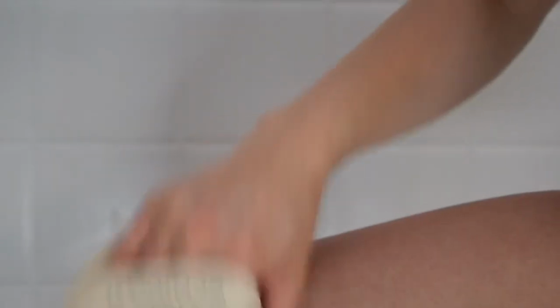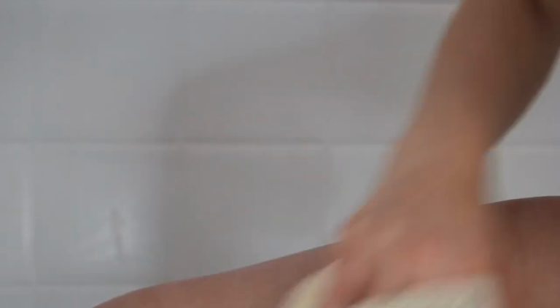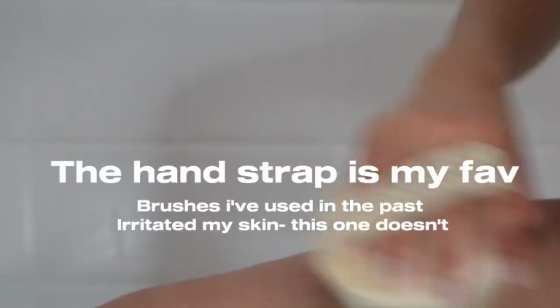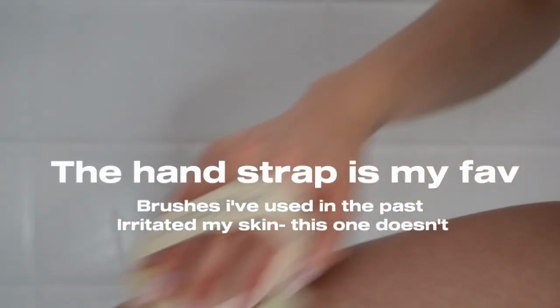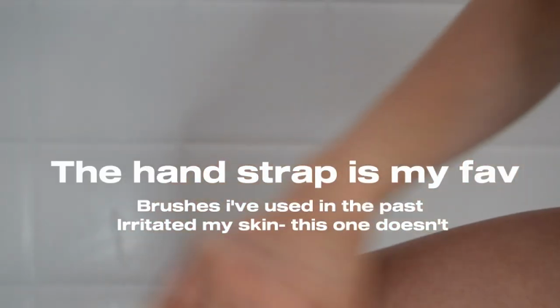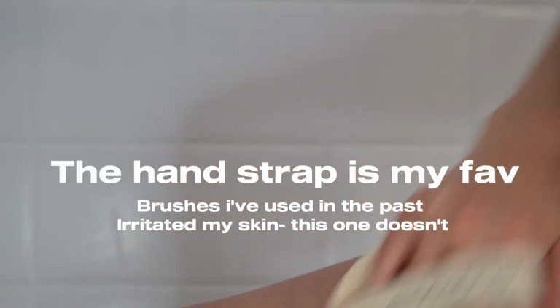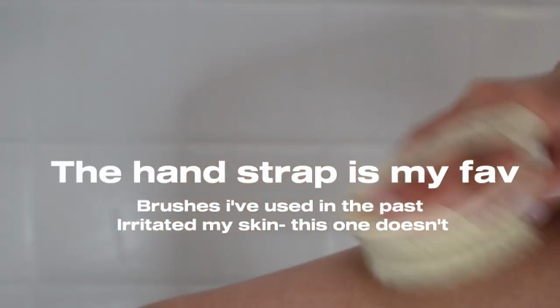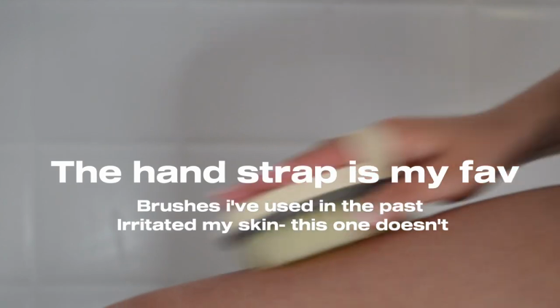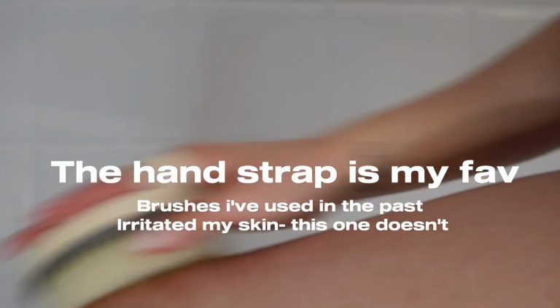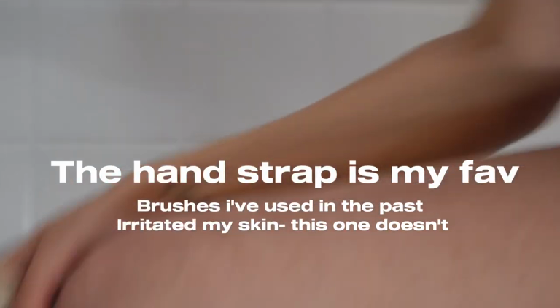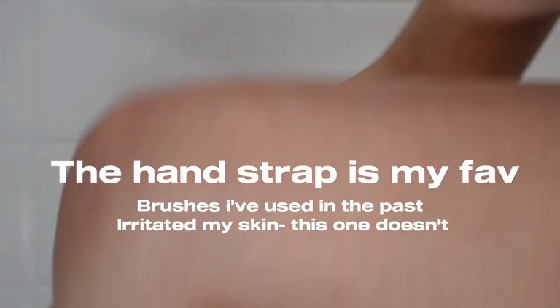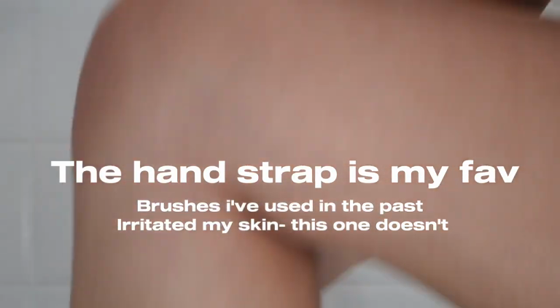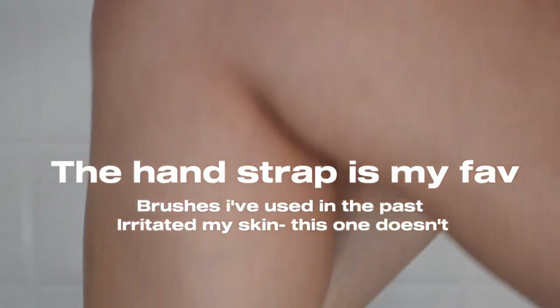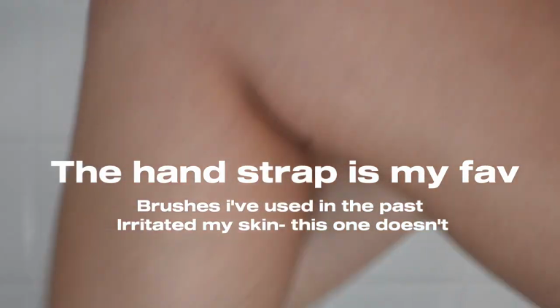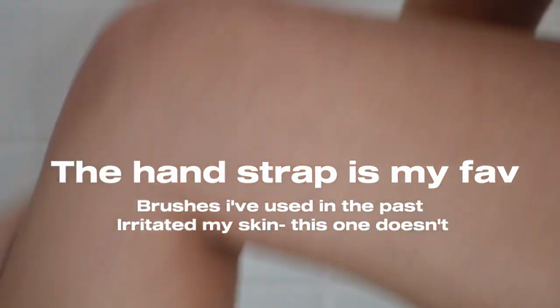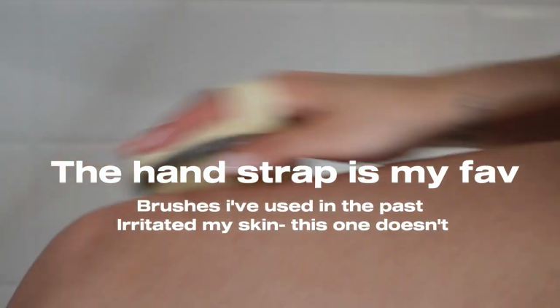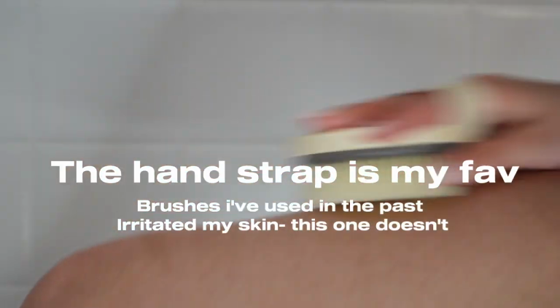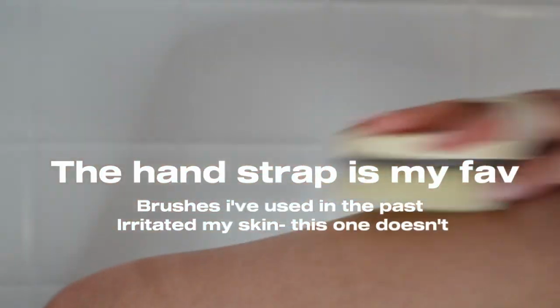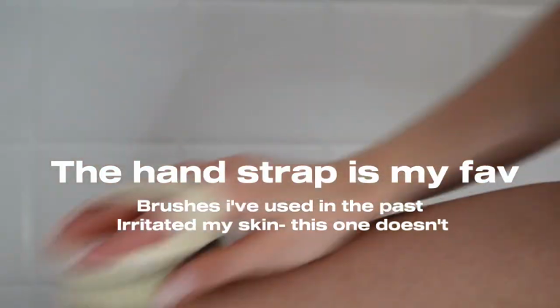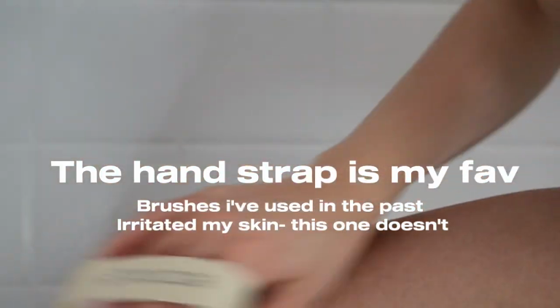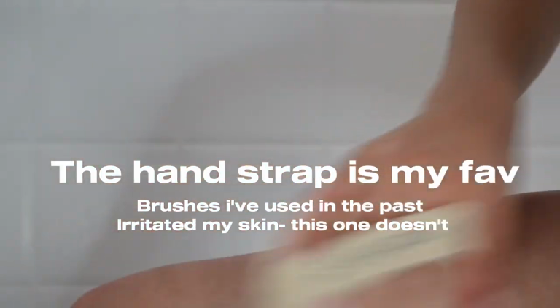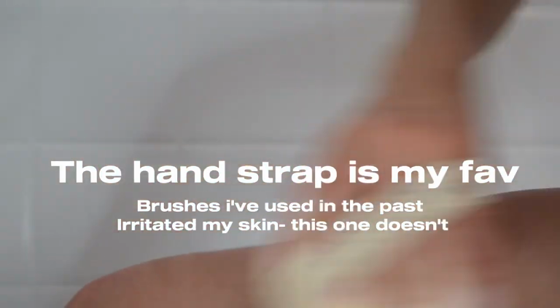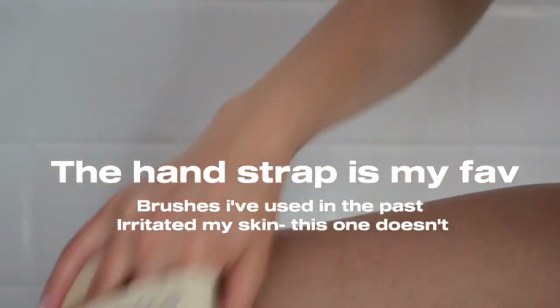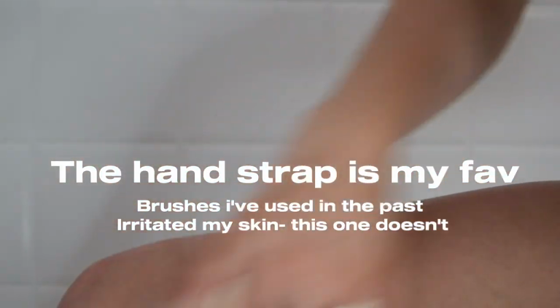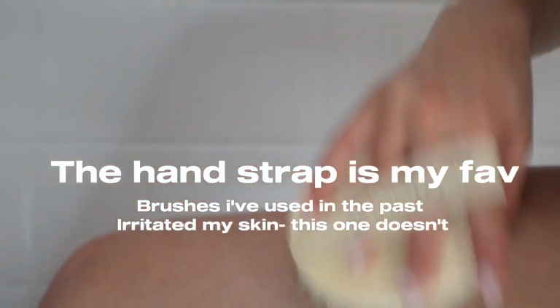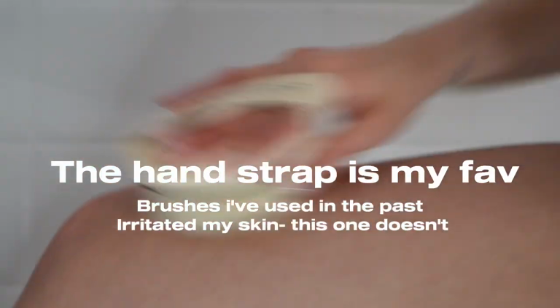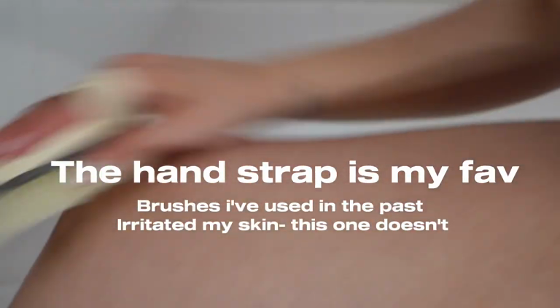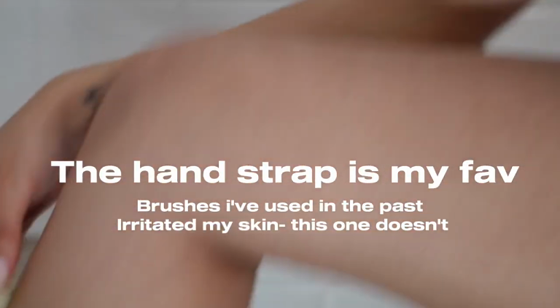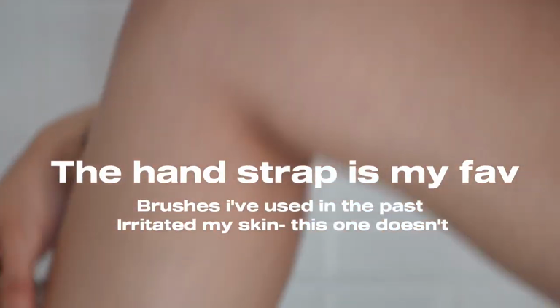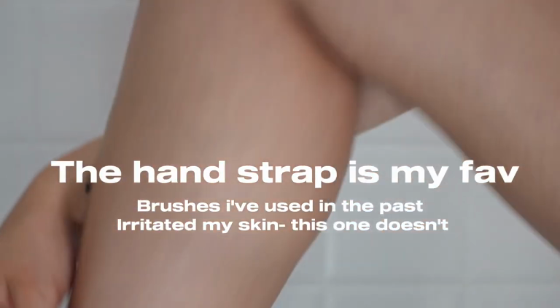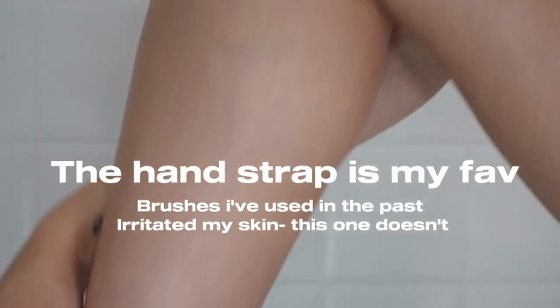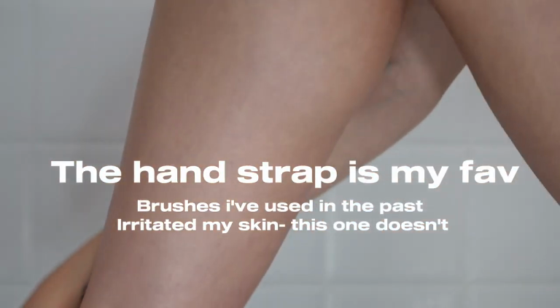And instead of a handle, this one has a strap so you can just attach it to your hand and go ahead and scrub.